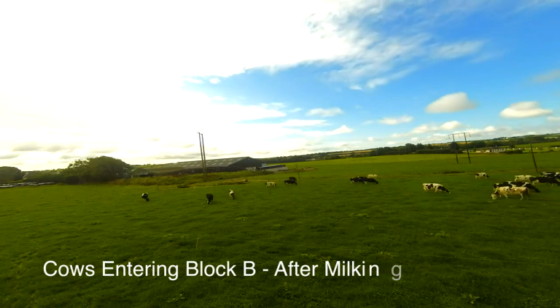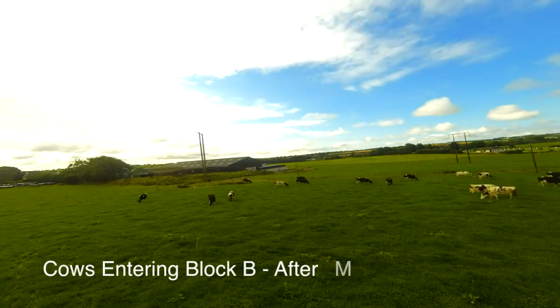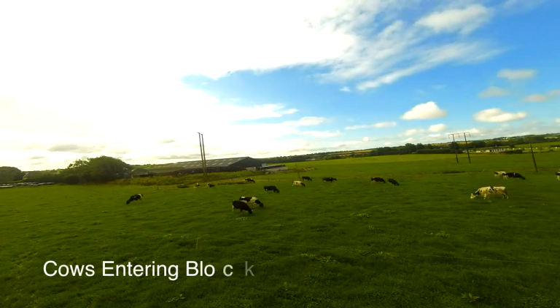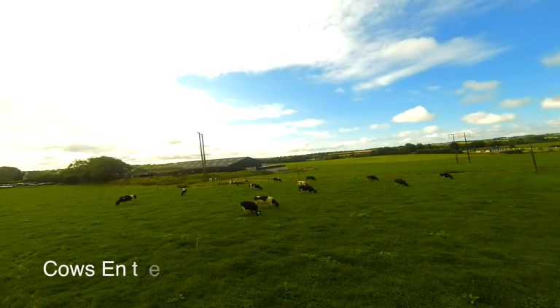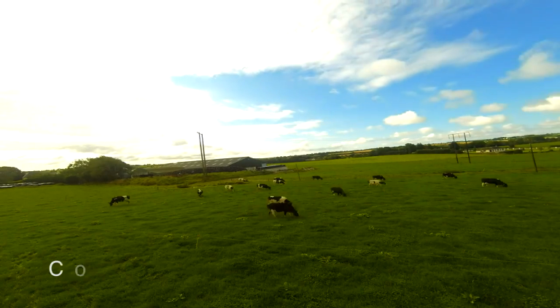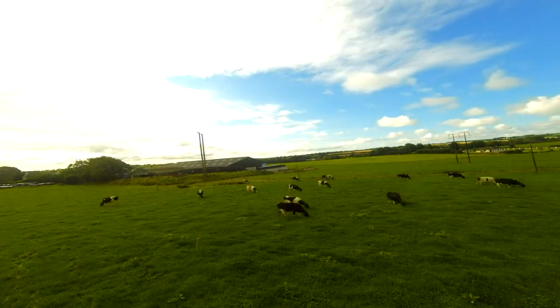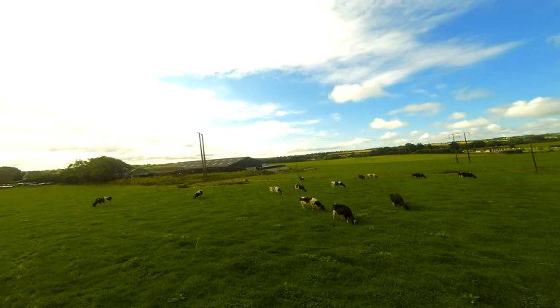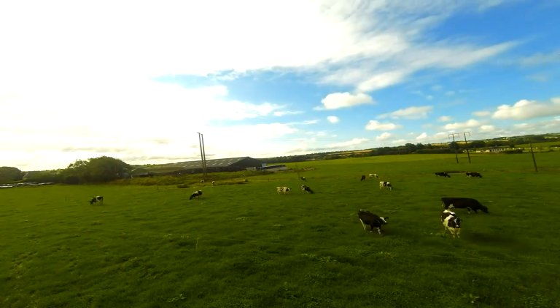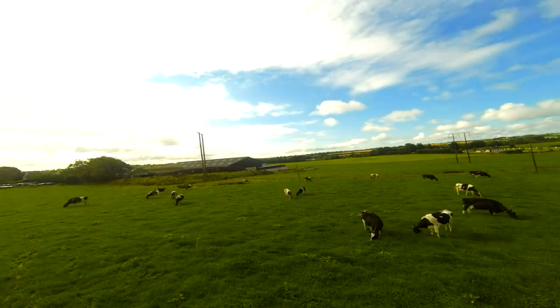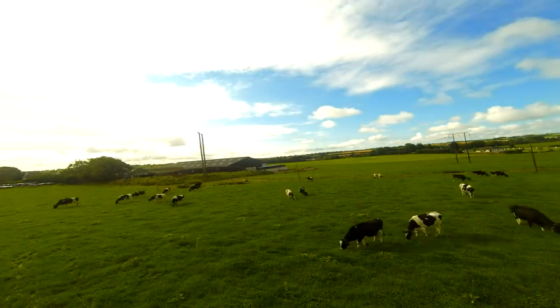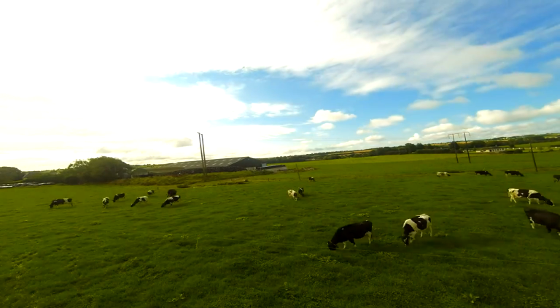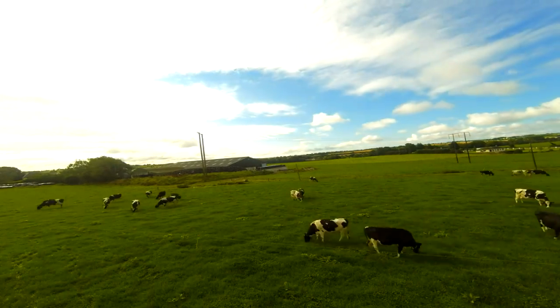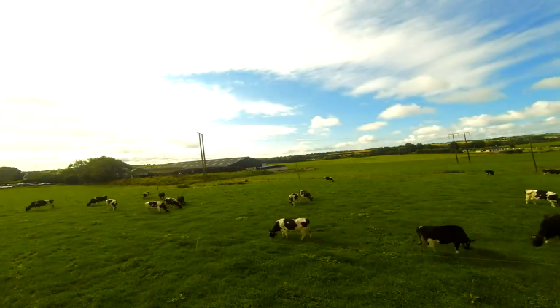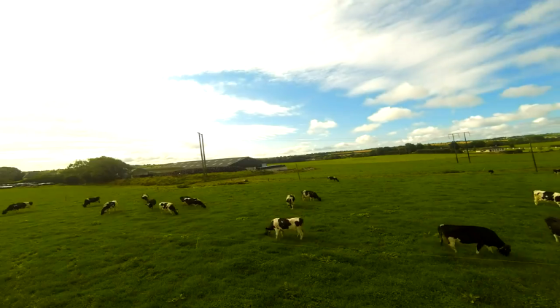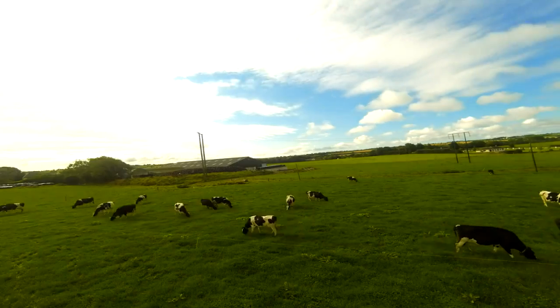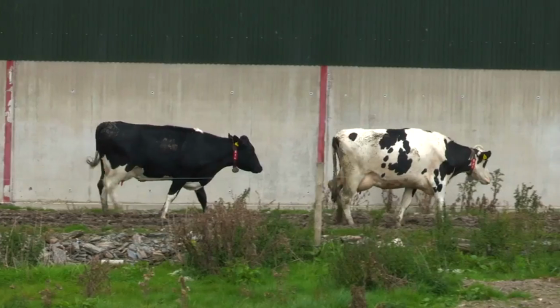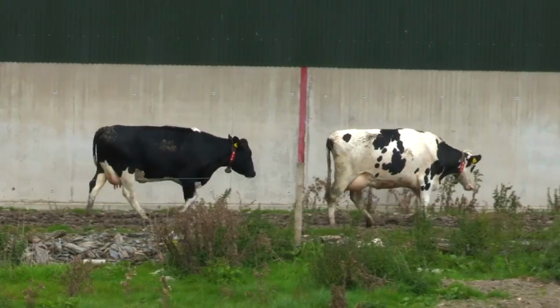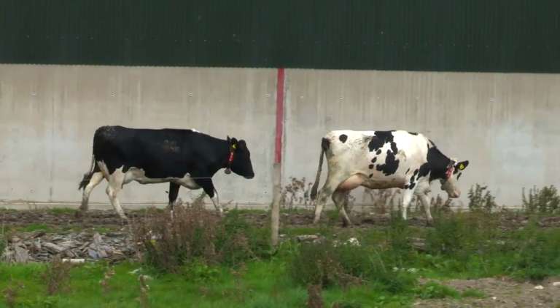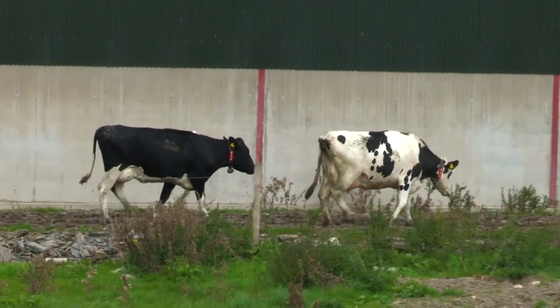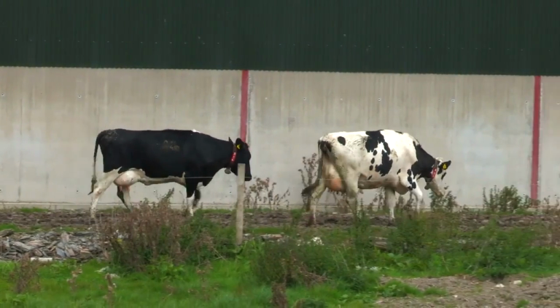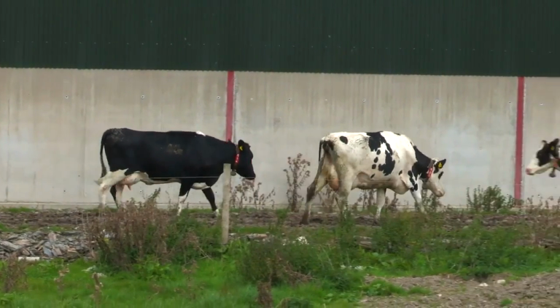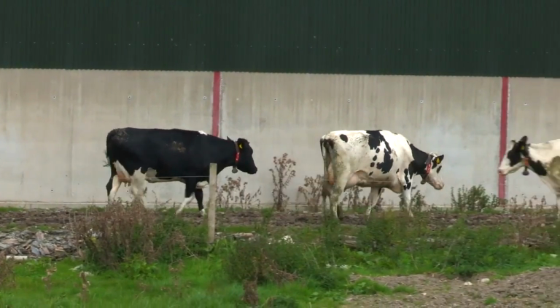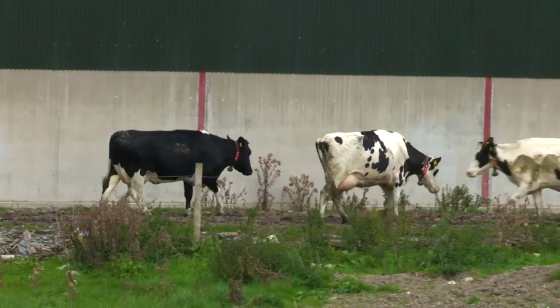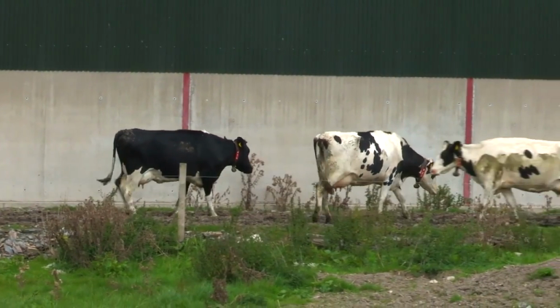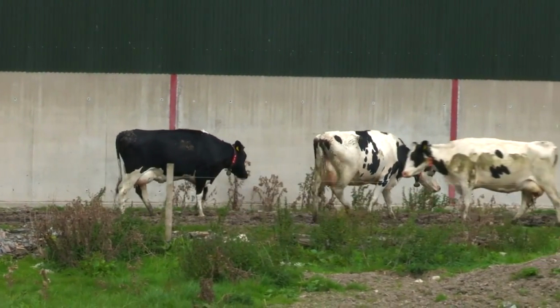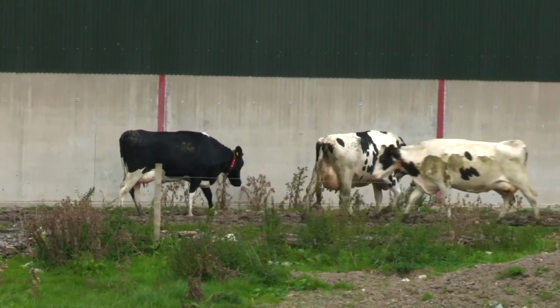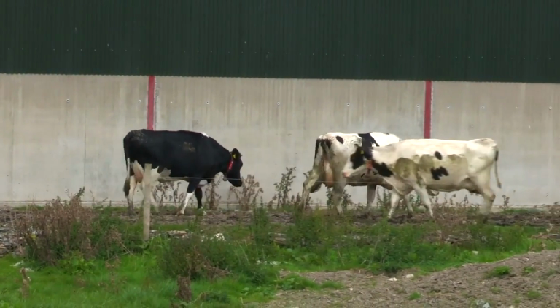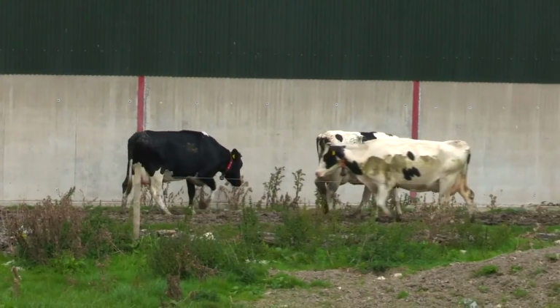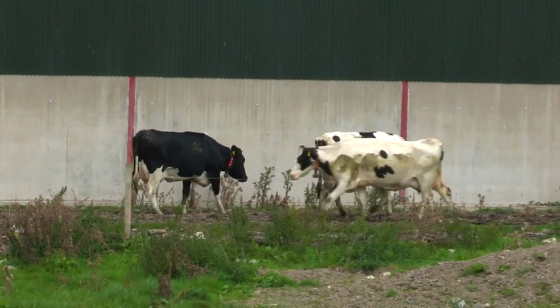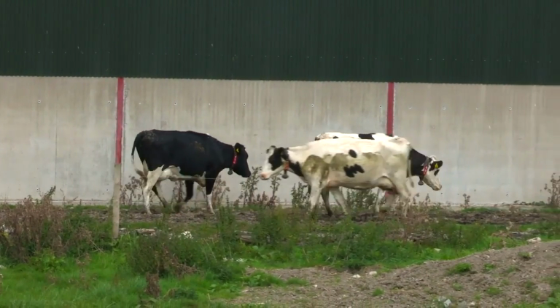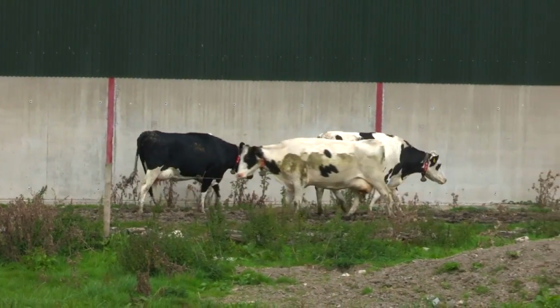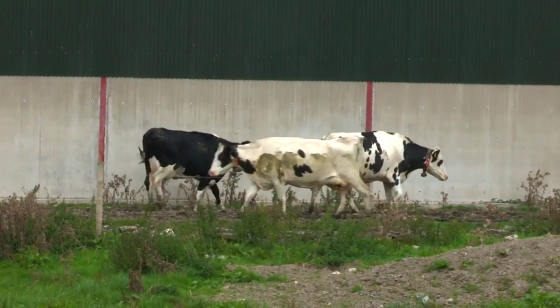Grazing with the Lely Astronaut is a proven system for managing and milking cows, providing a new way of life for the Irish farmer.